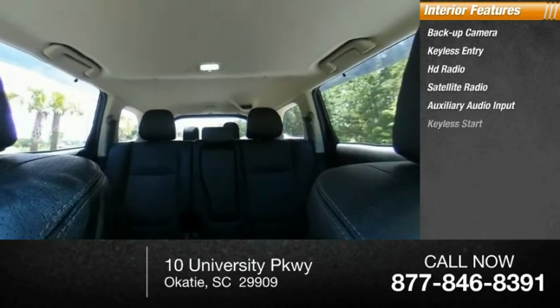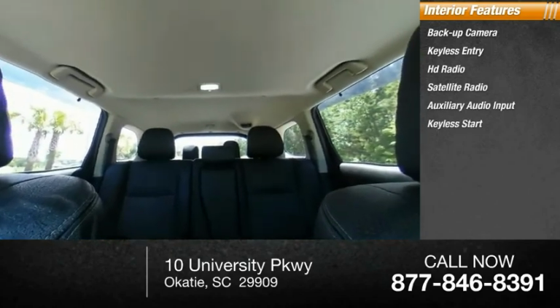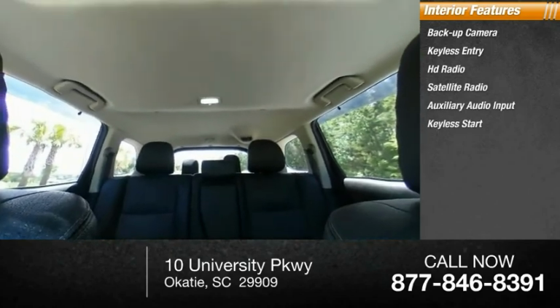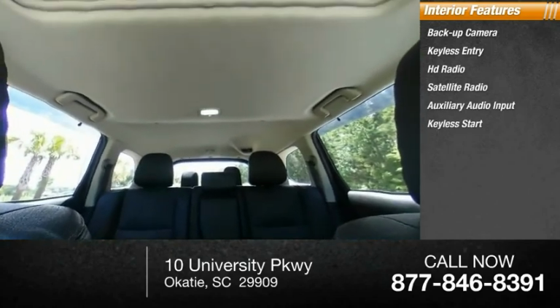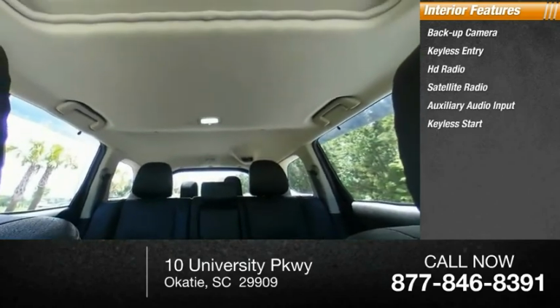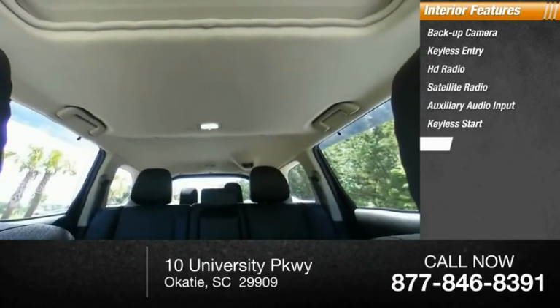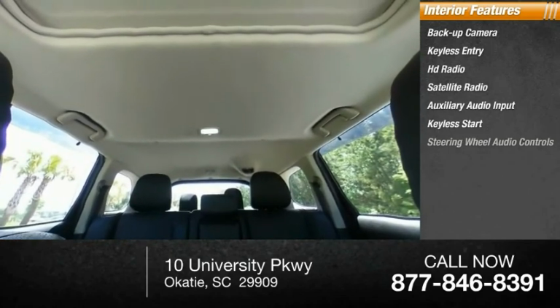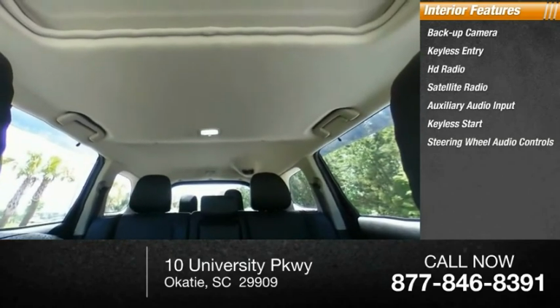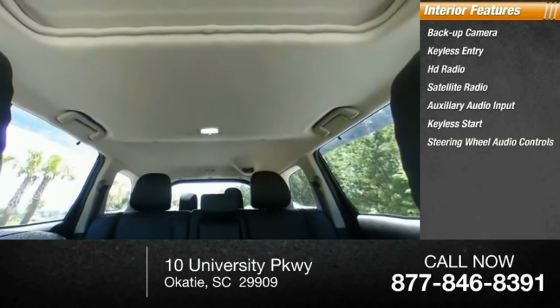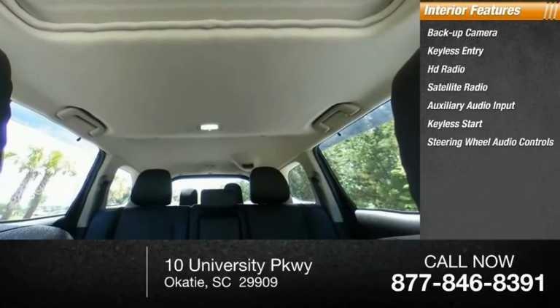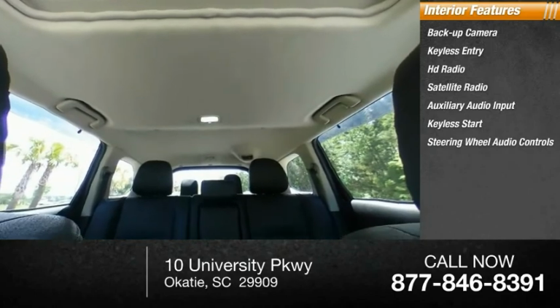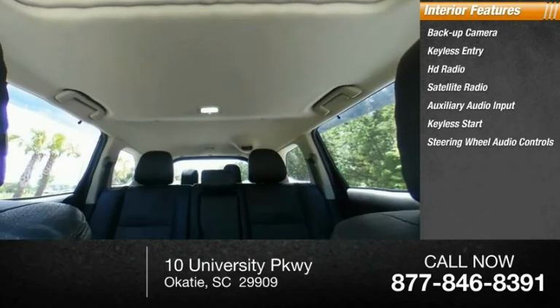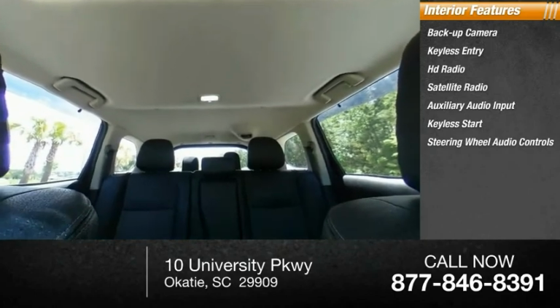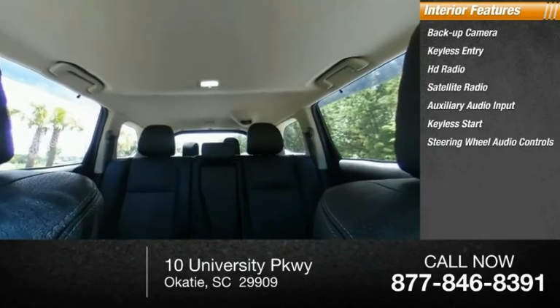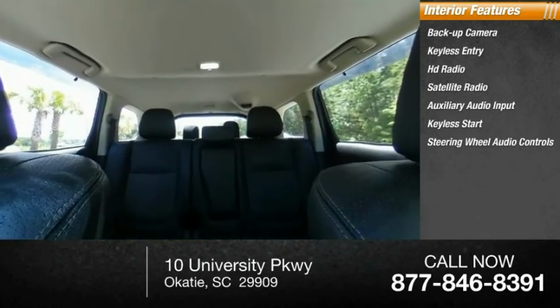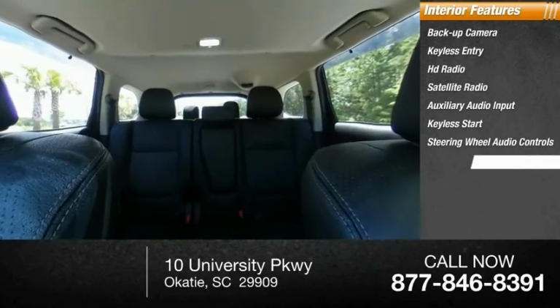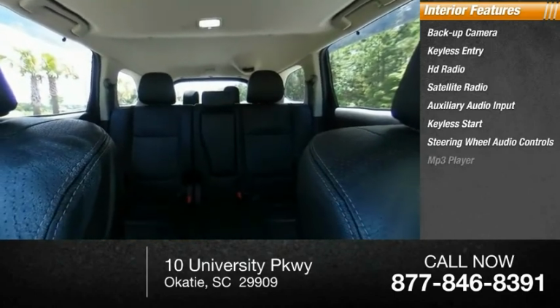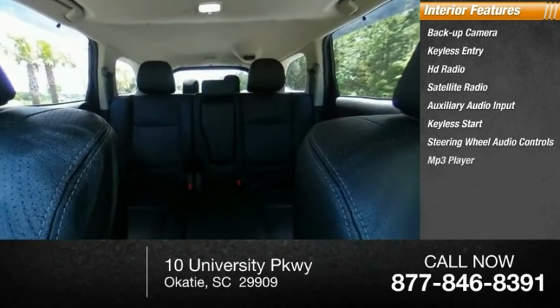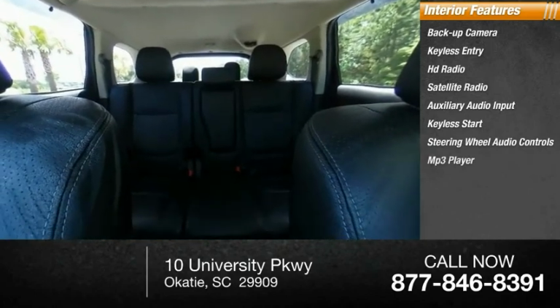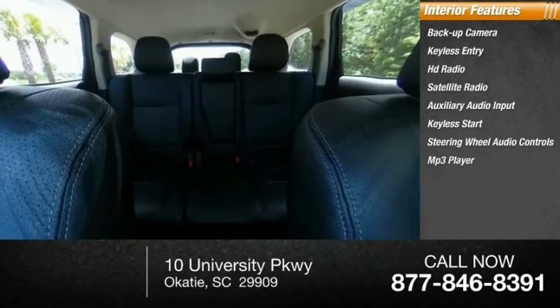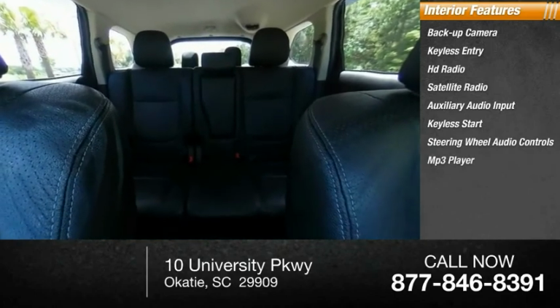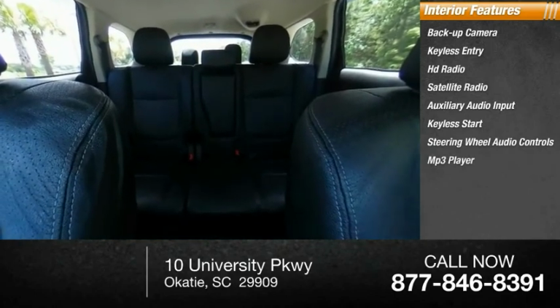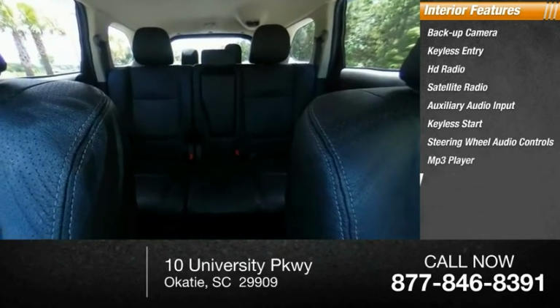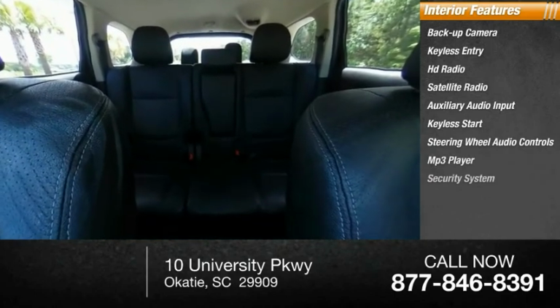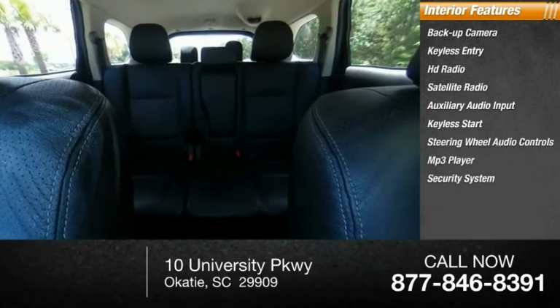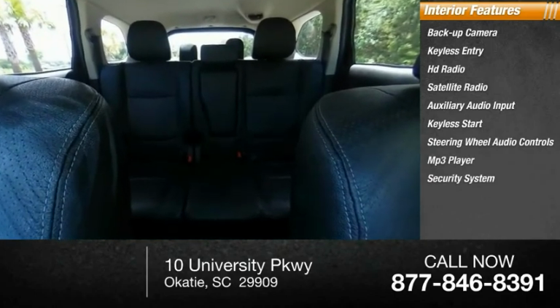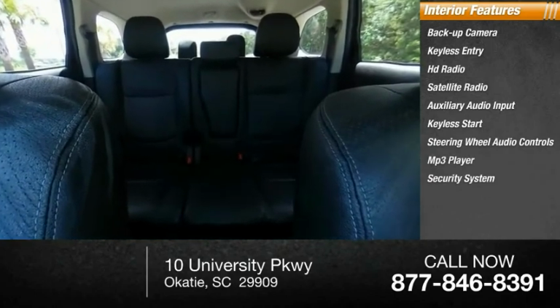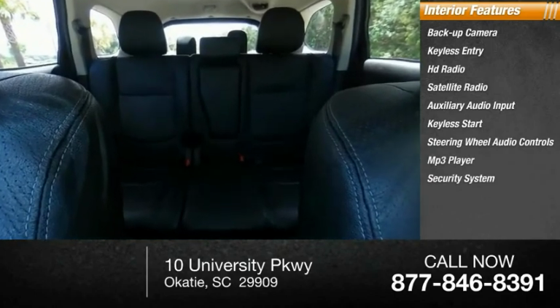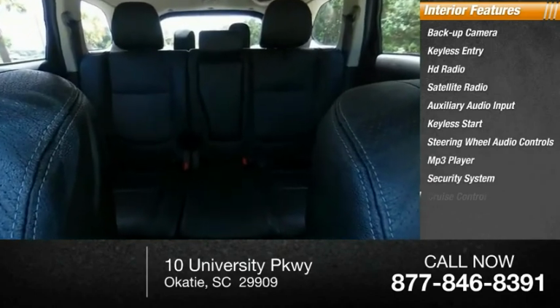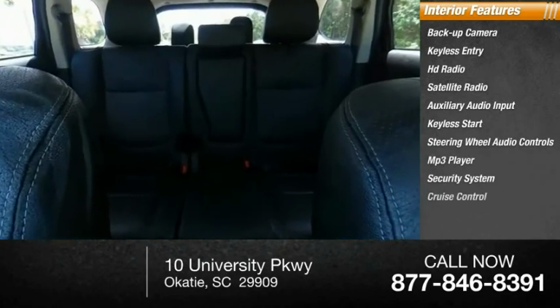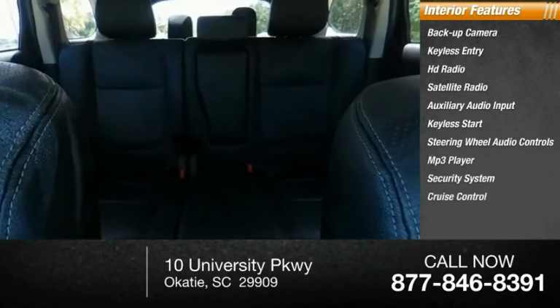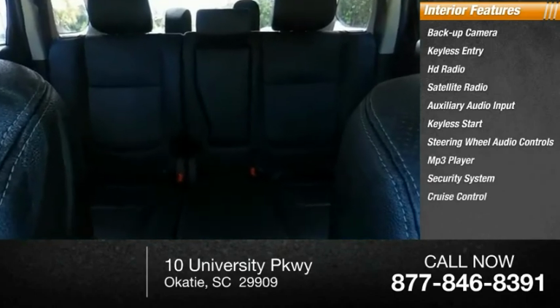Keyless start, steering wheel audio controls, MP3 player, security system, cruise control.